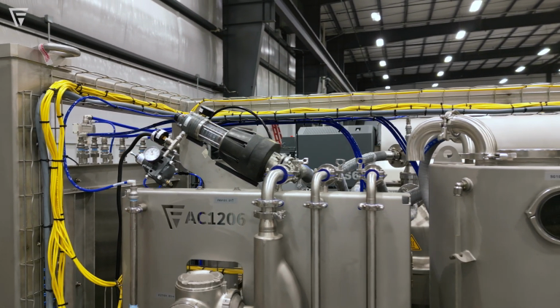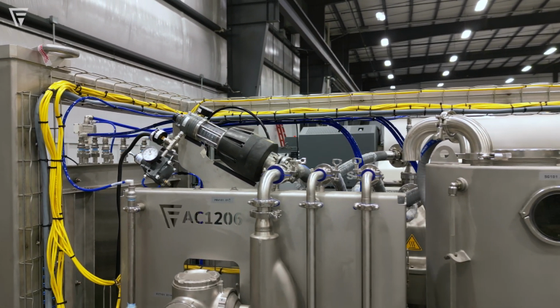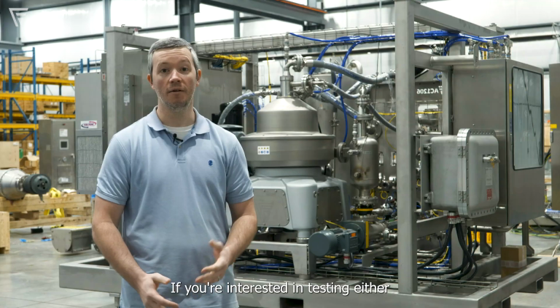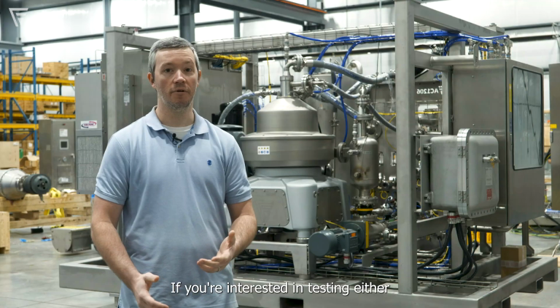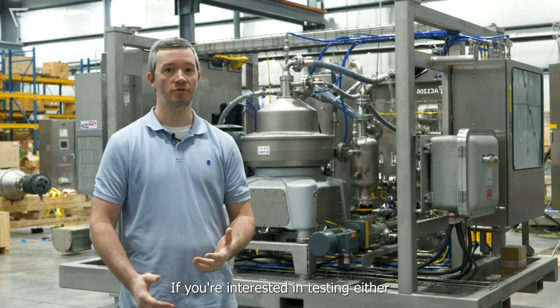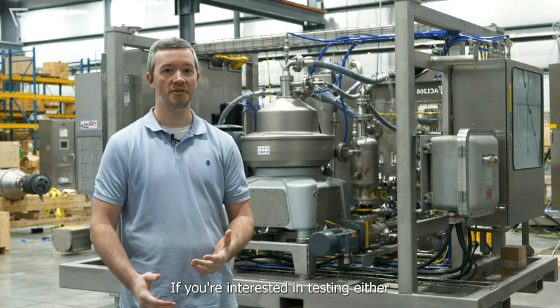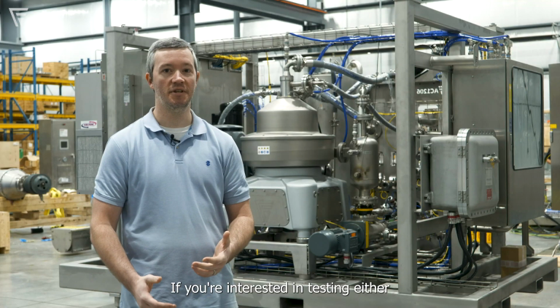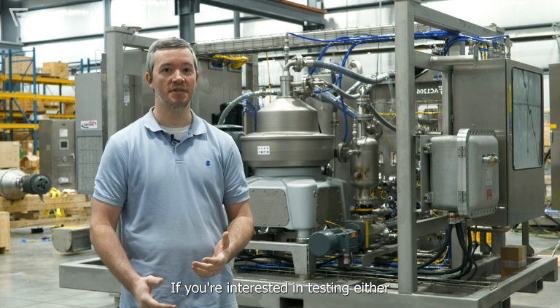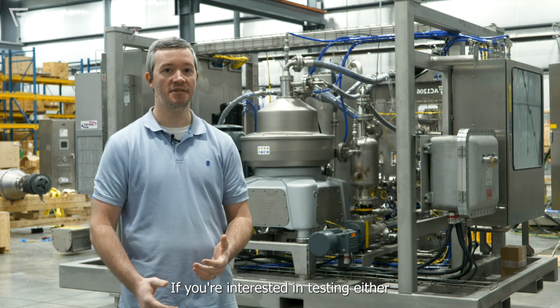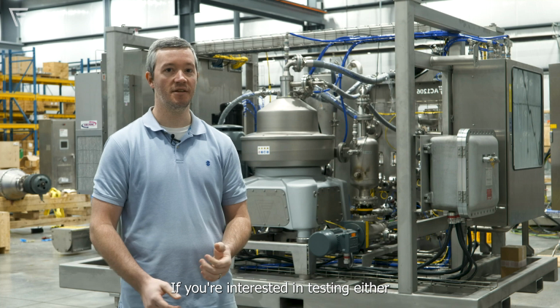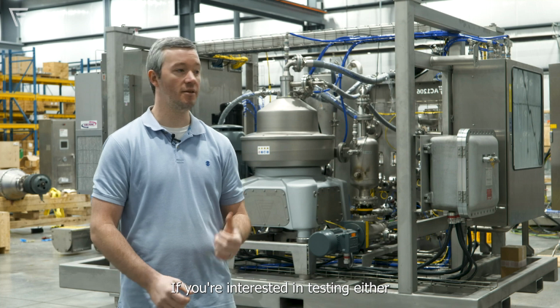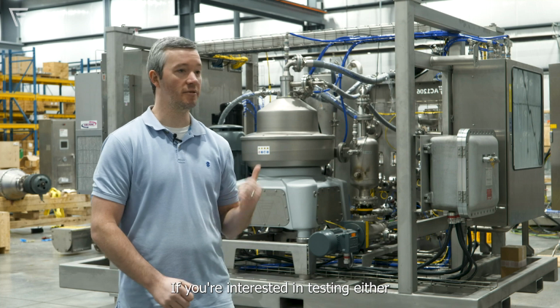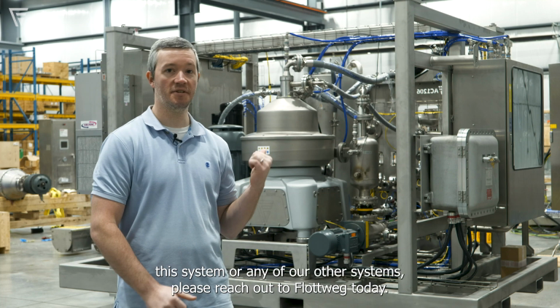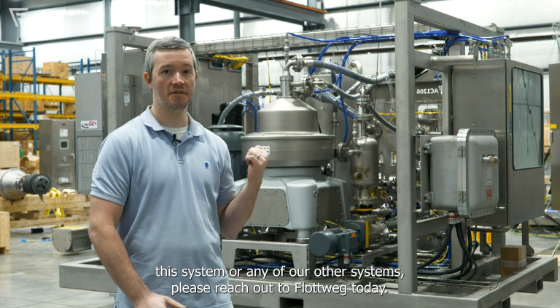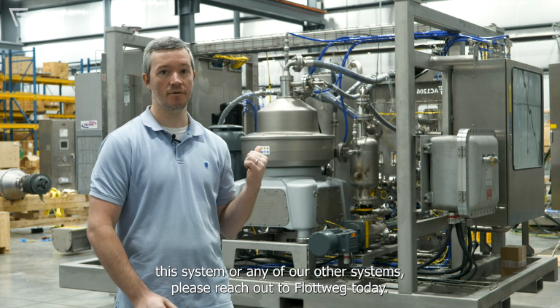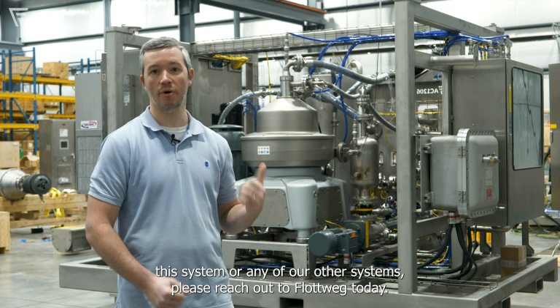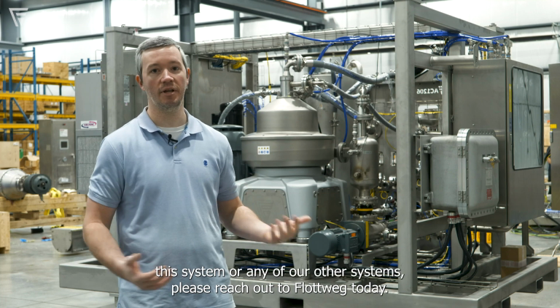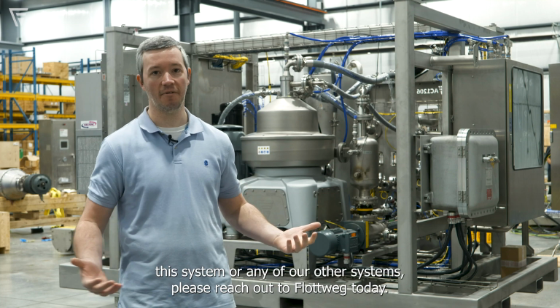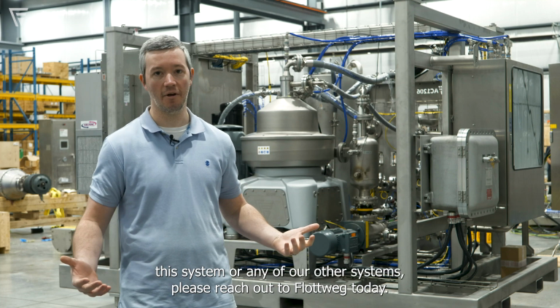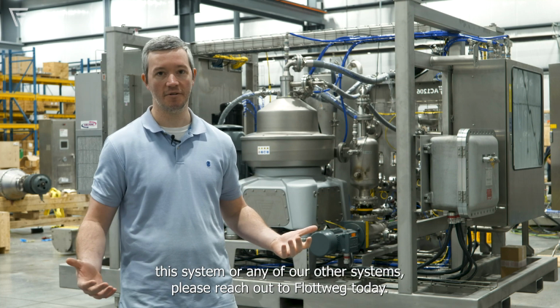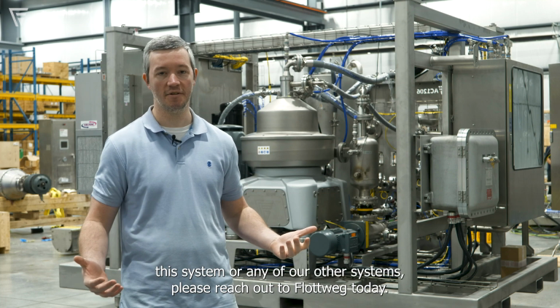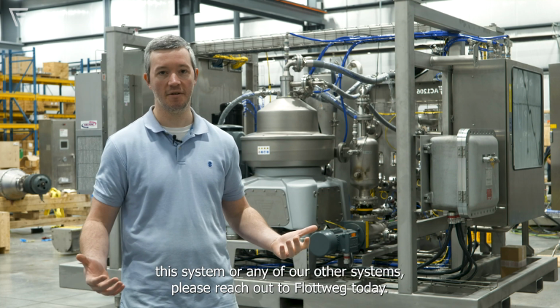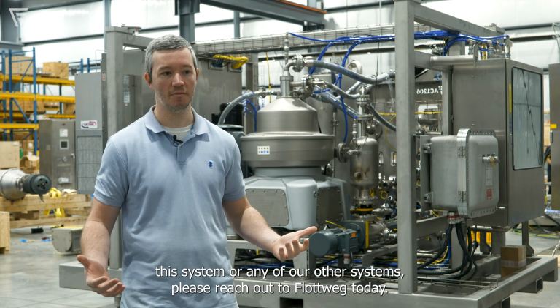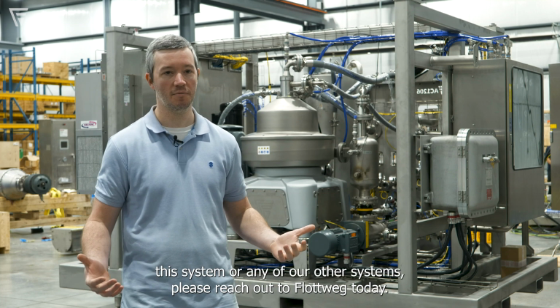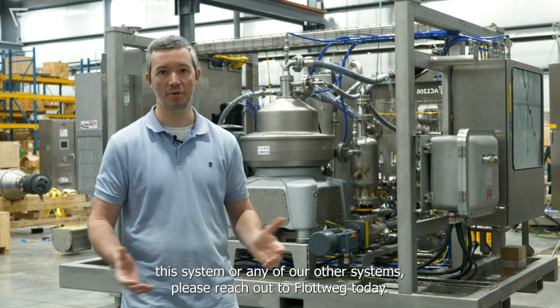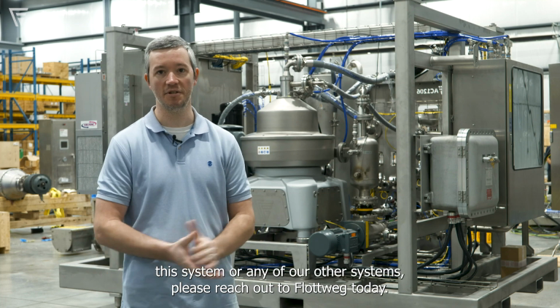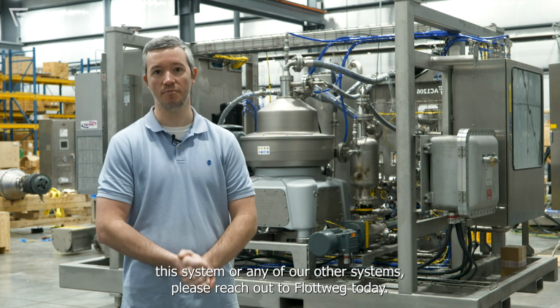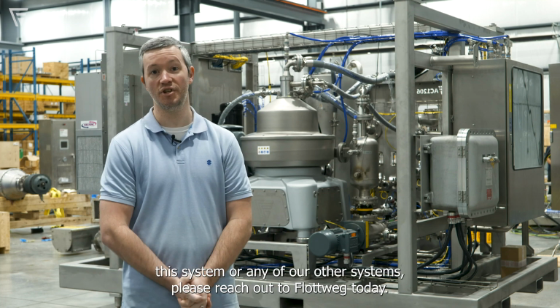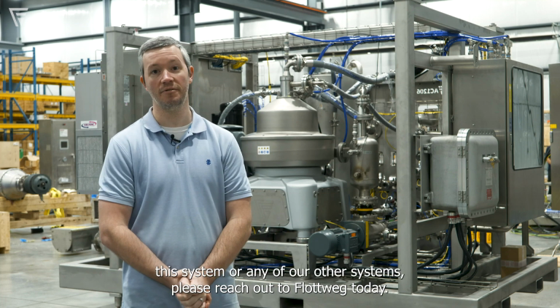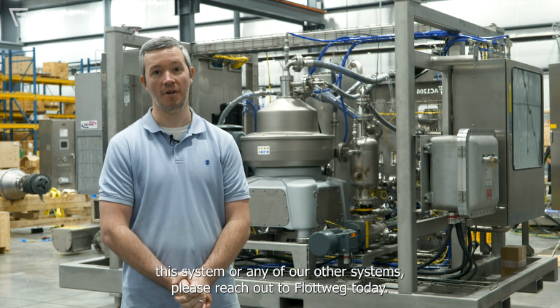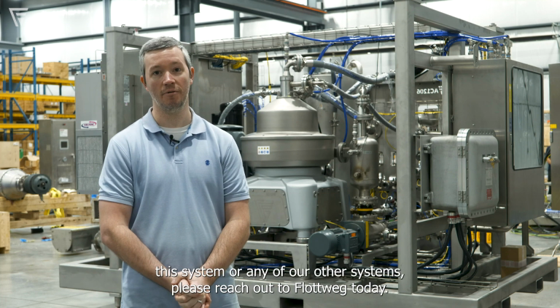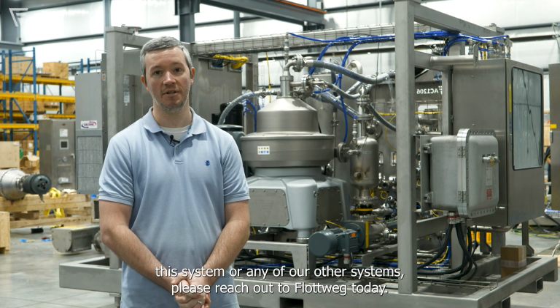If you're interested in testing either this system or any of our other systems, please reach out to Flotwig today.